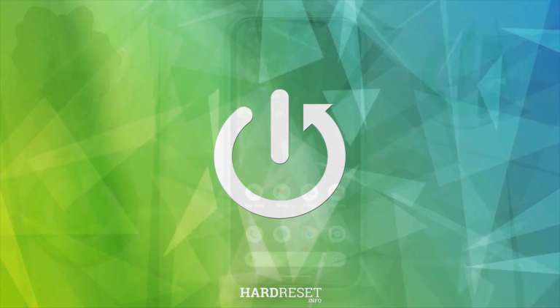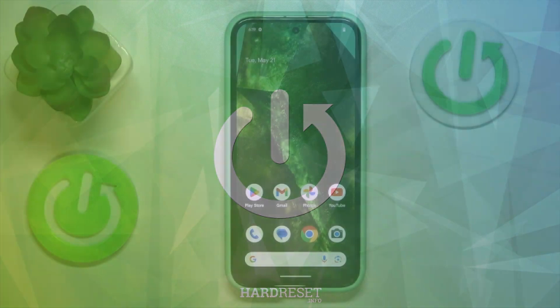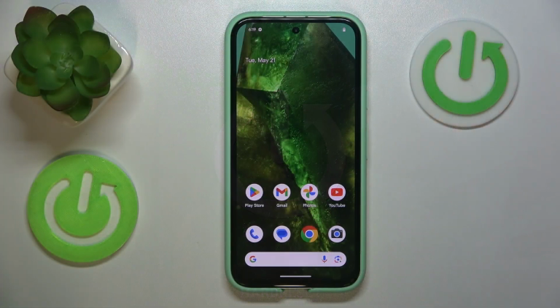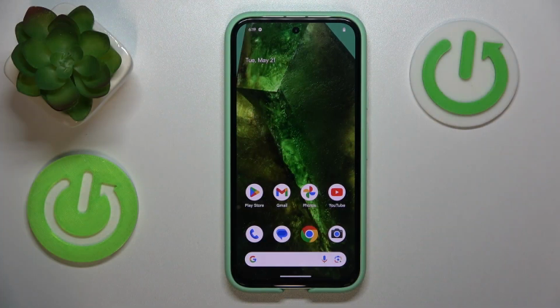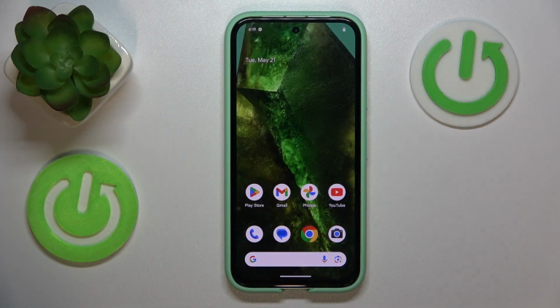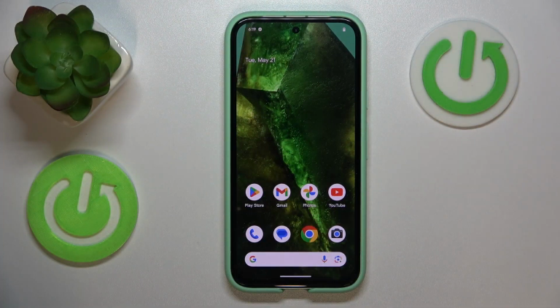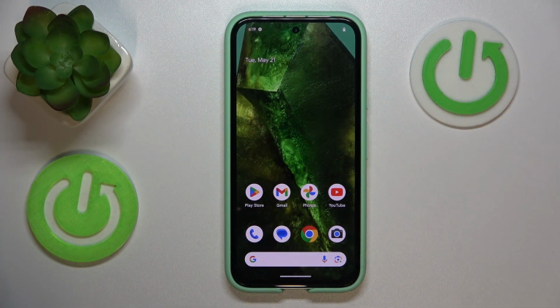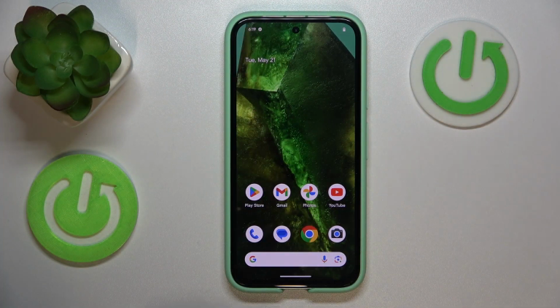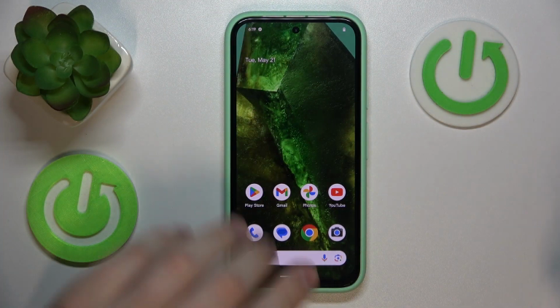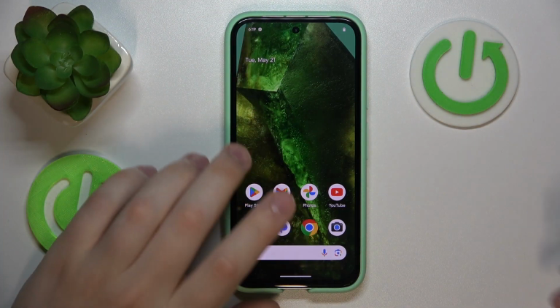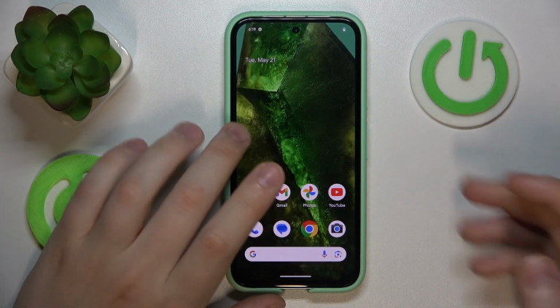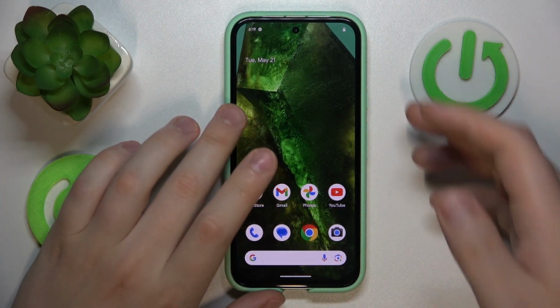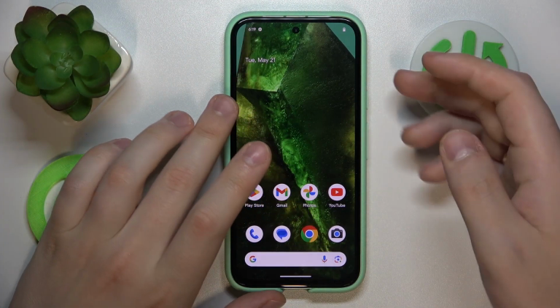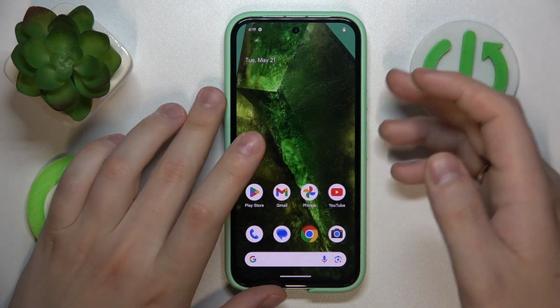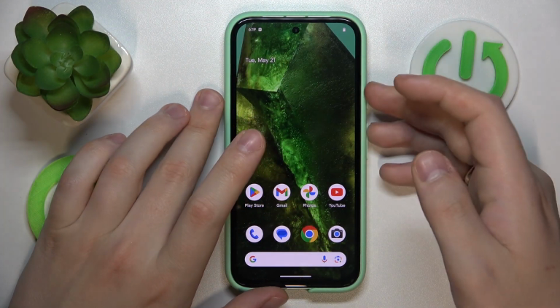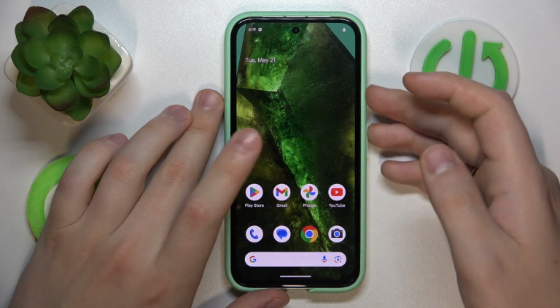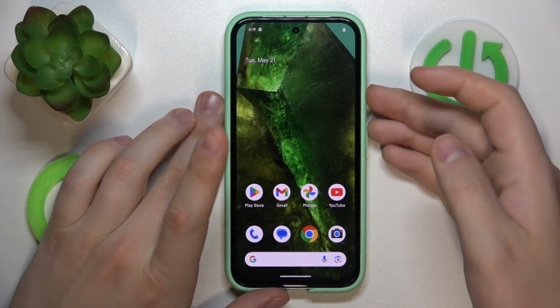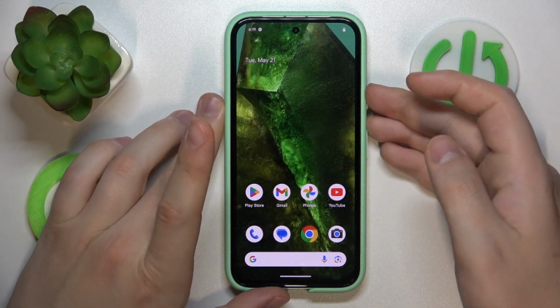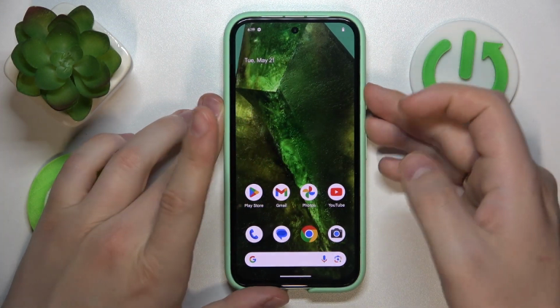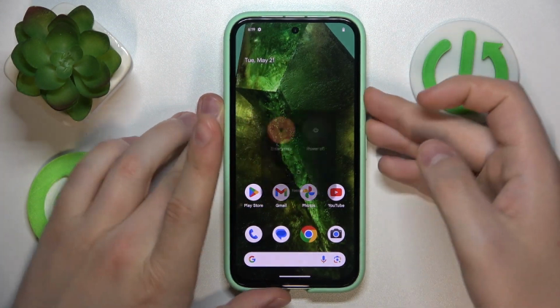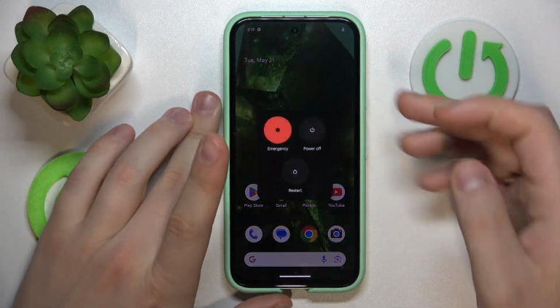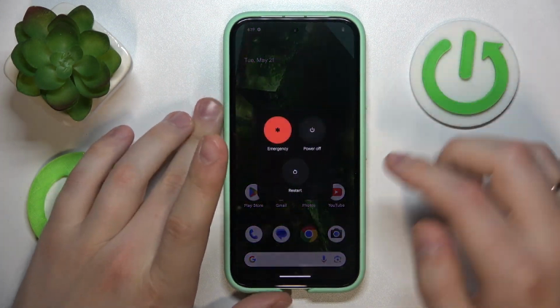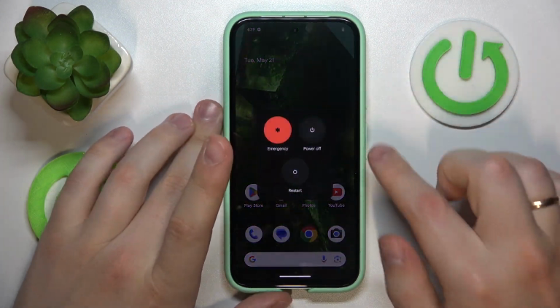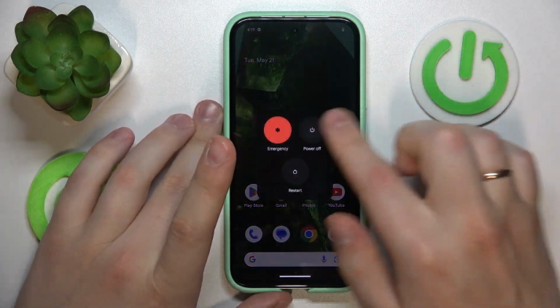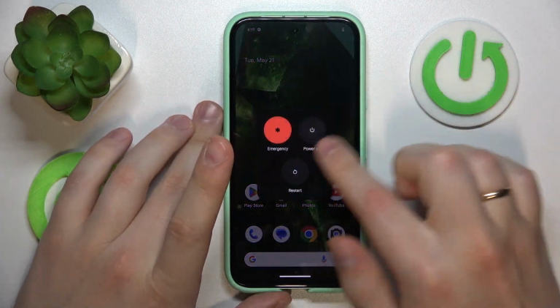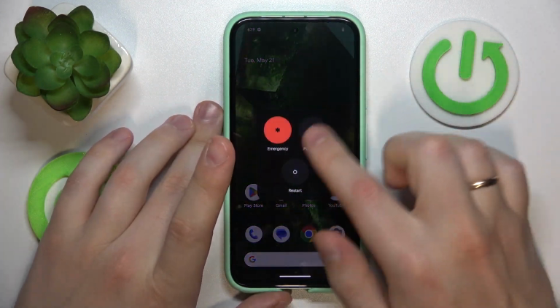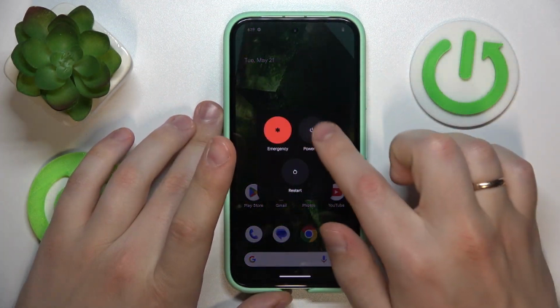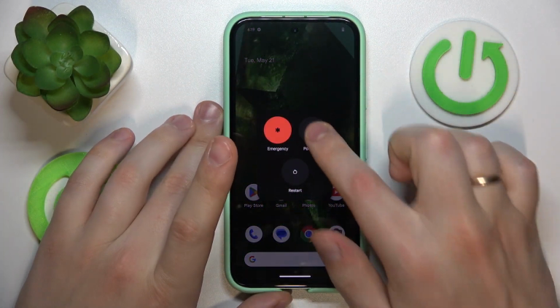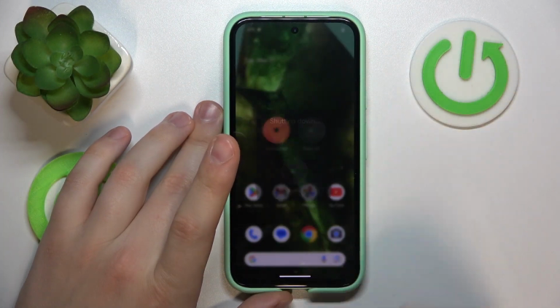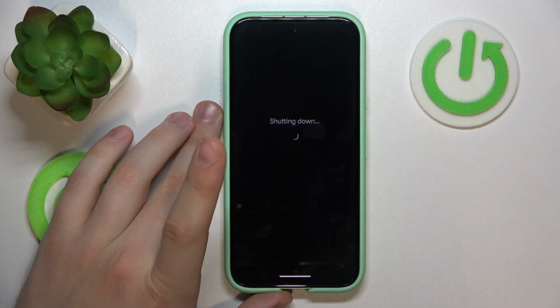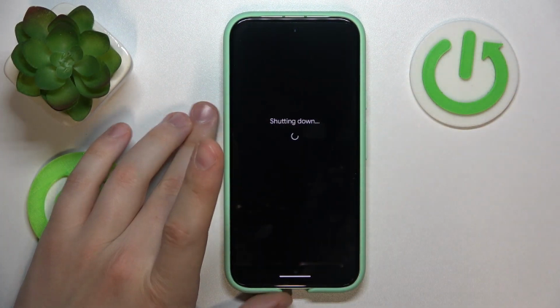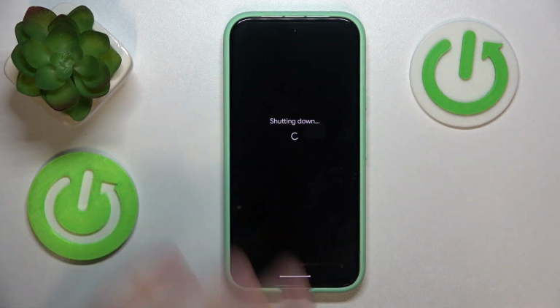First, simultaneously press the volume up and power buttons and switch off your phone.